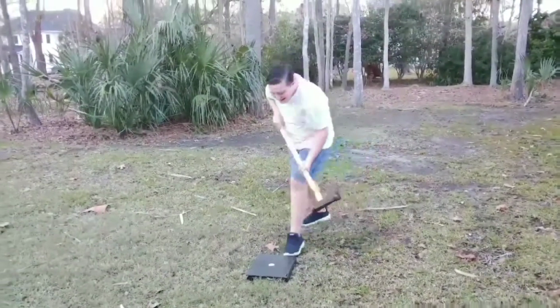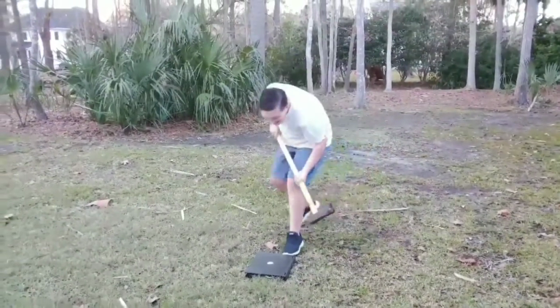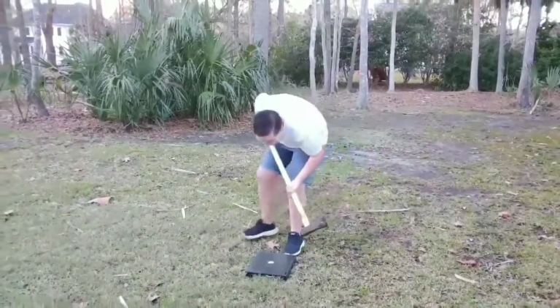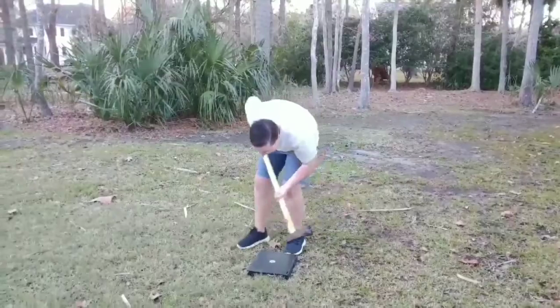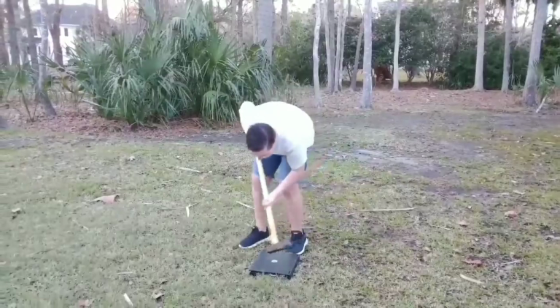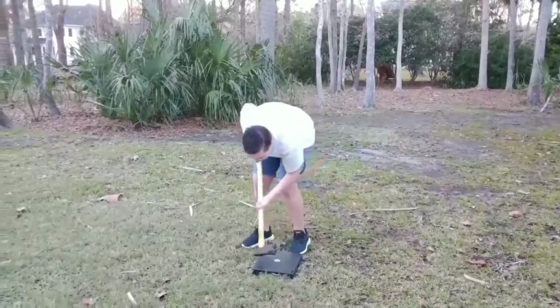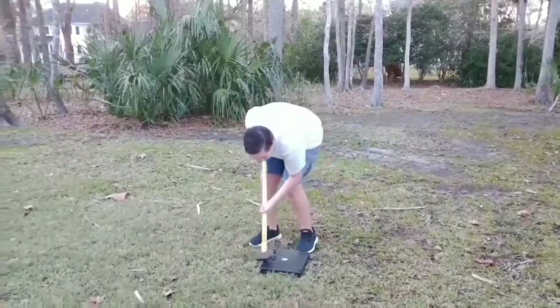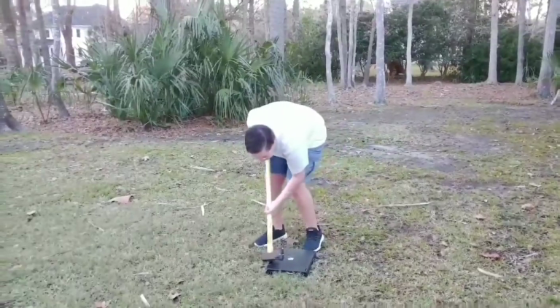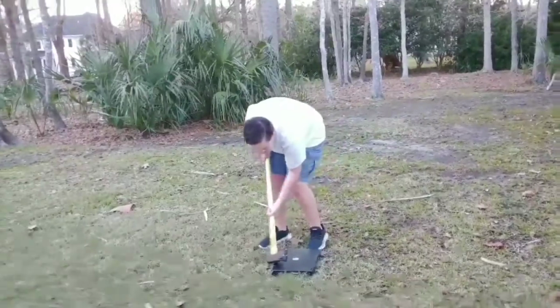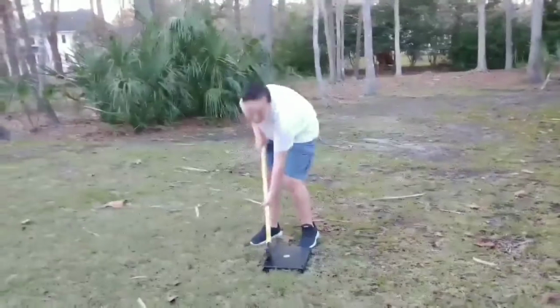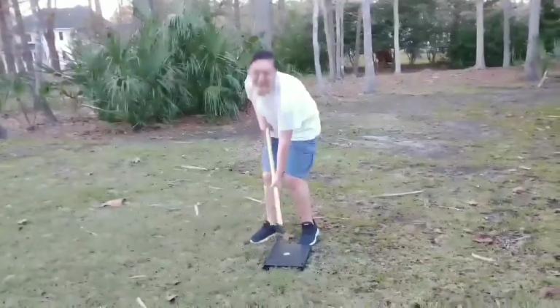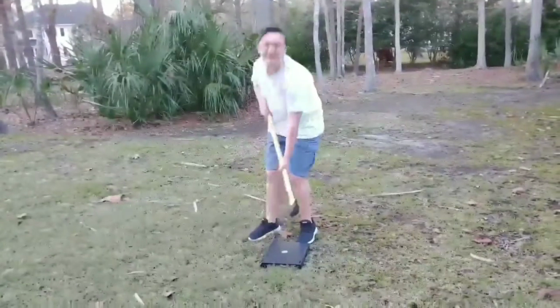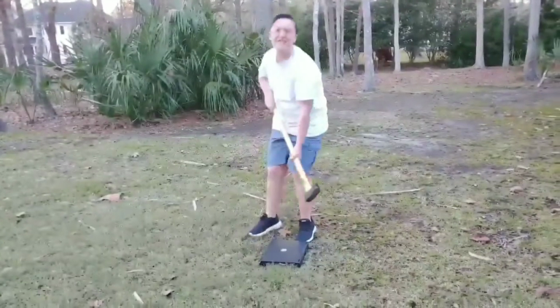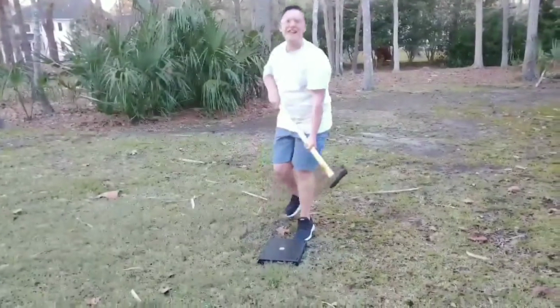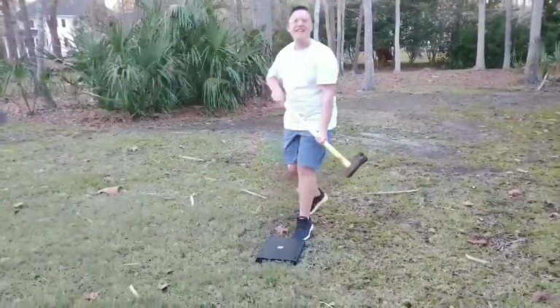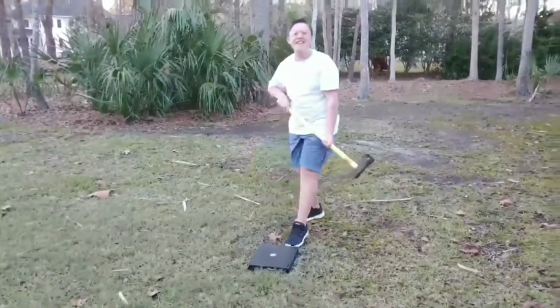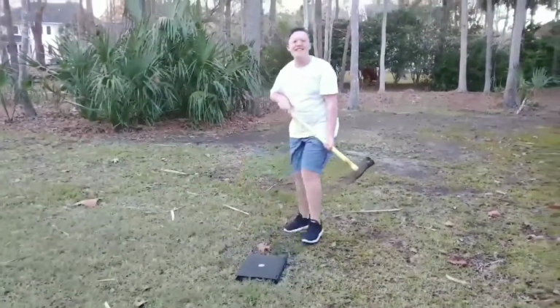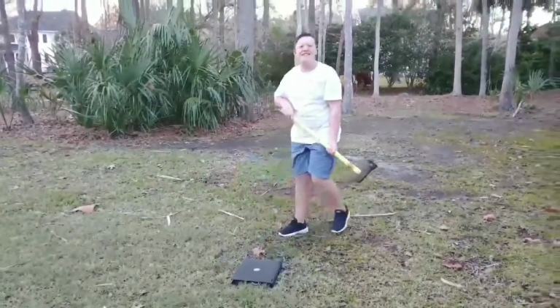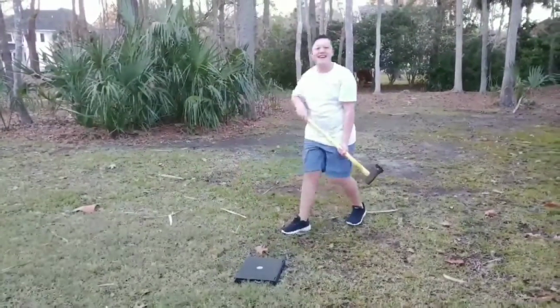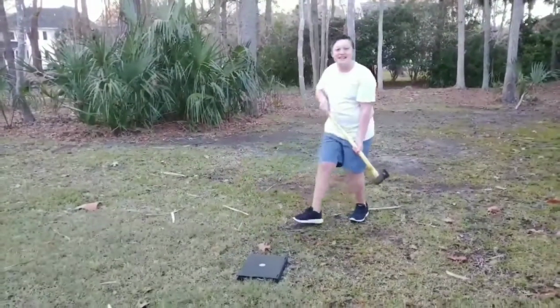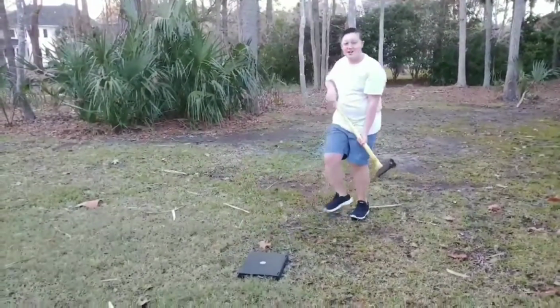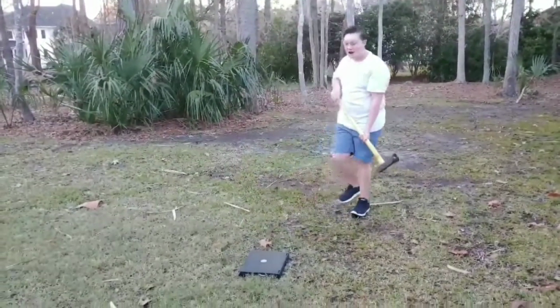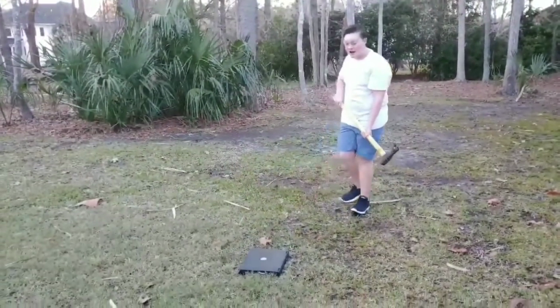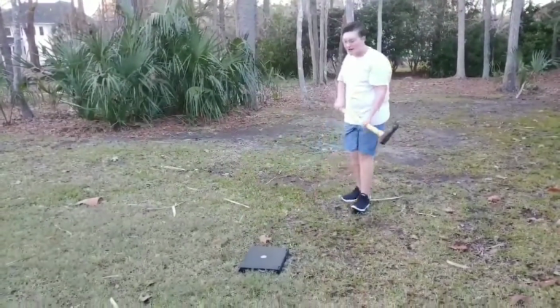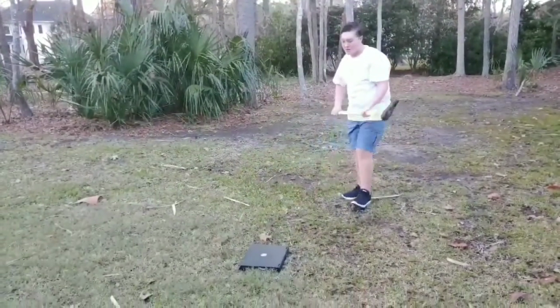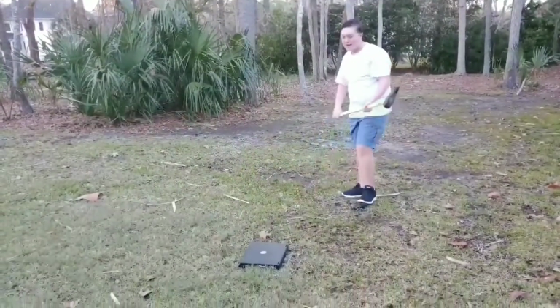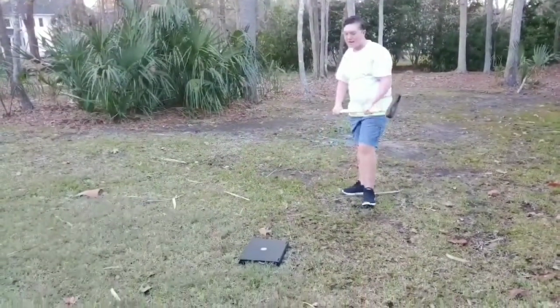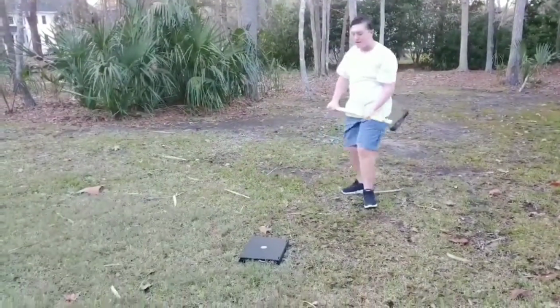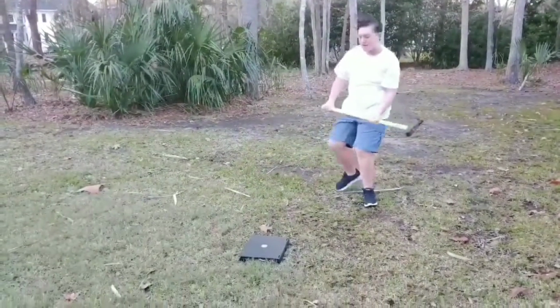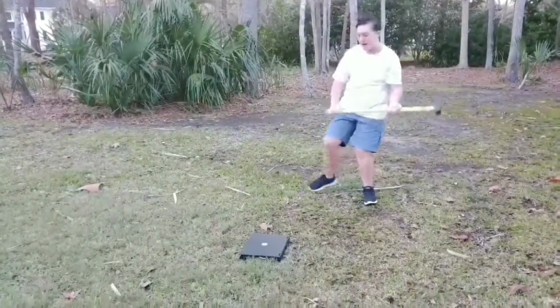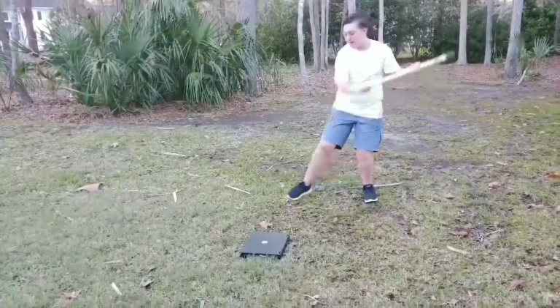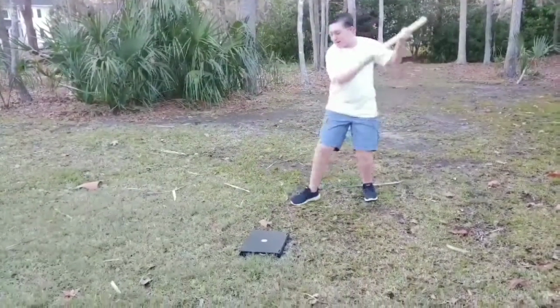Nothing happened. Literally, it just bounced off. This is insanely strong. I suspected this was going to happen.